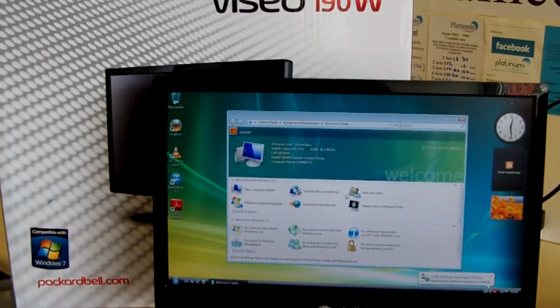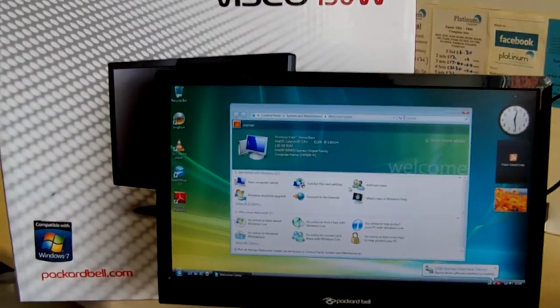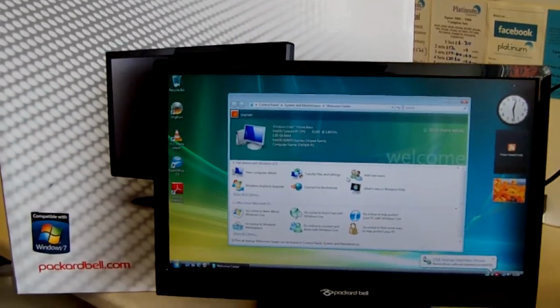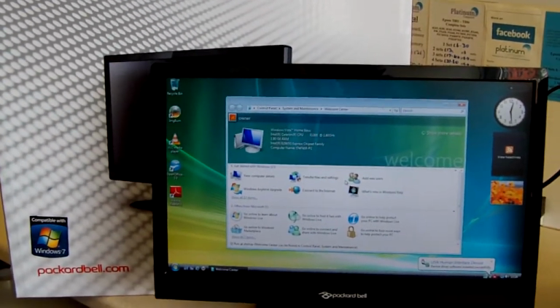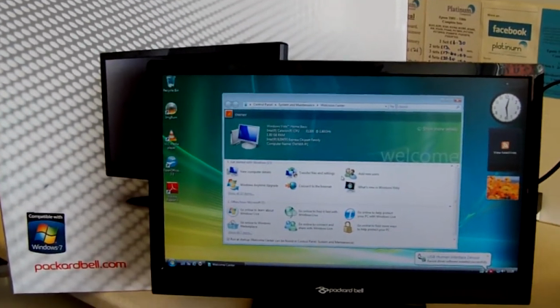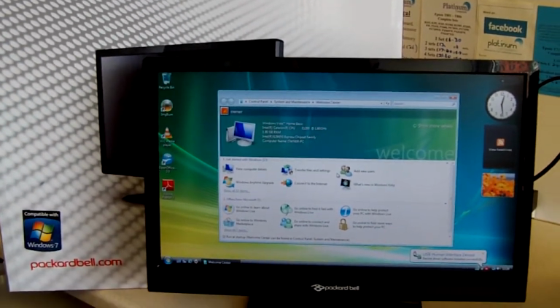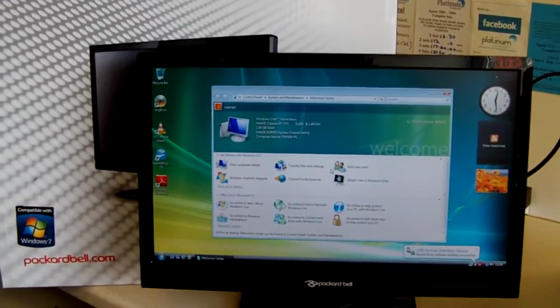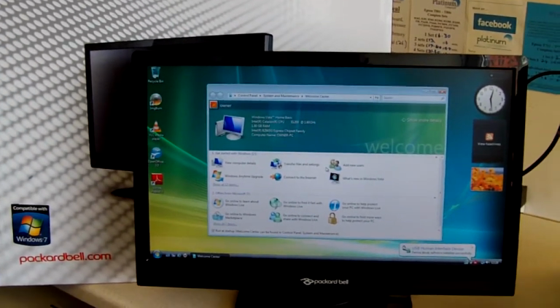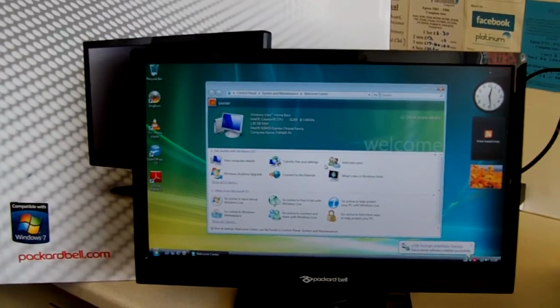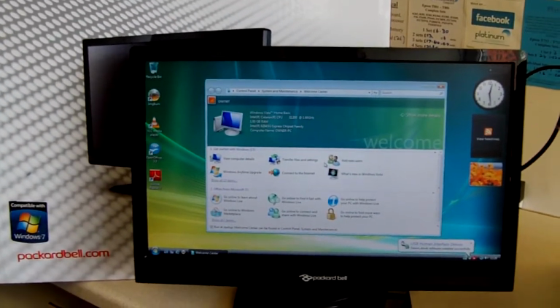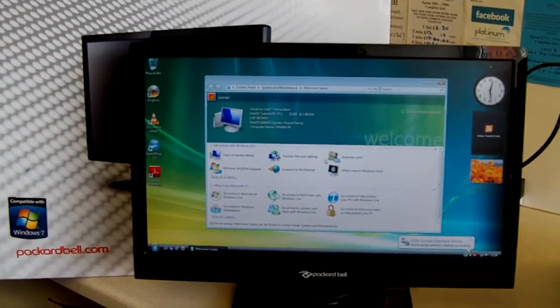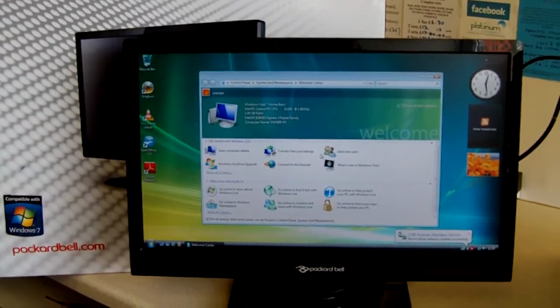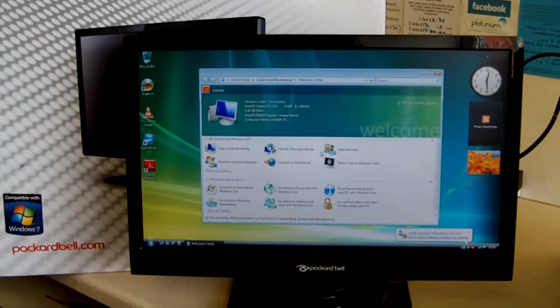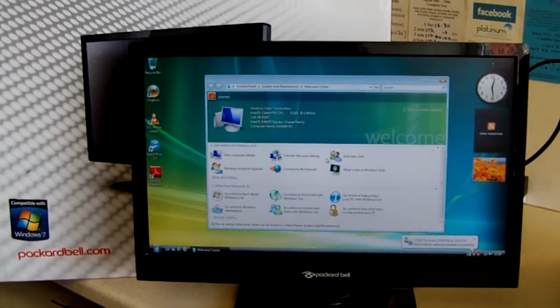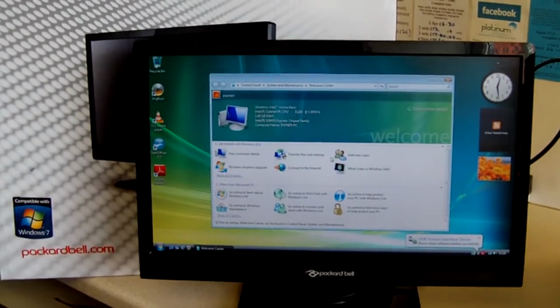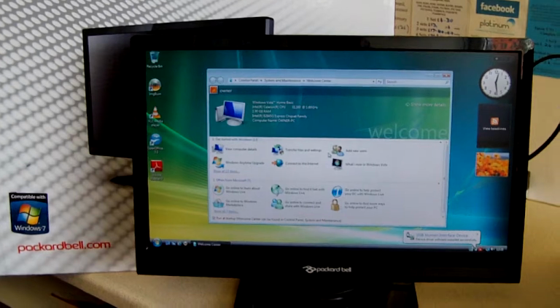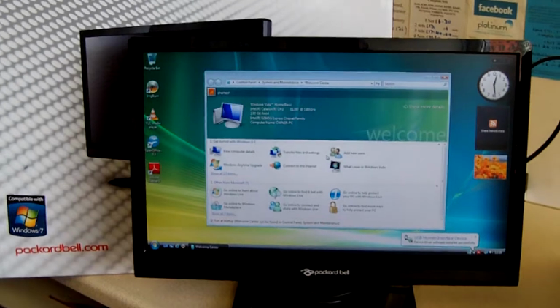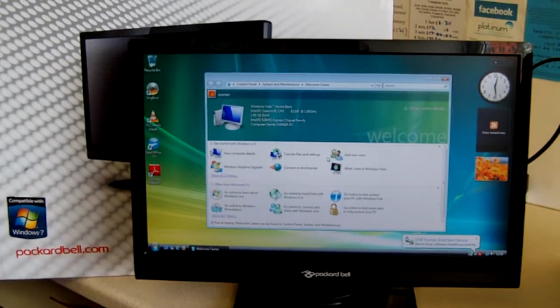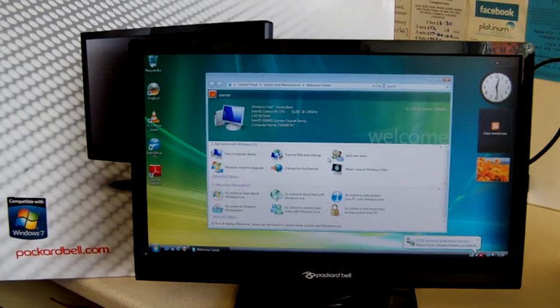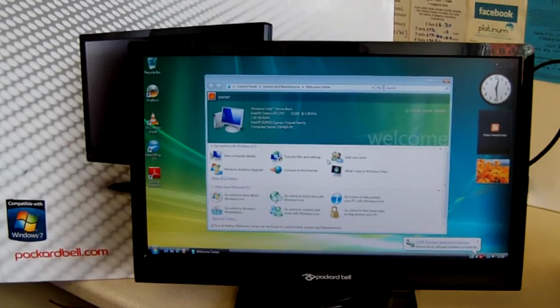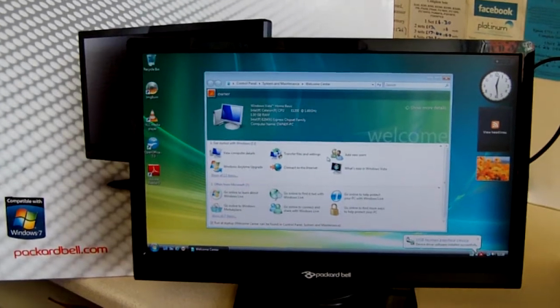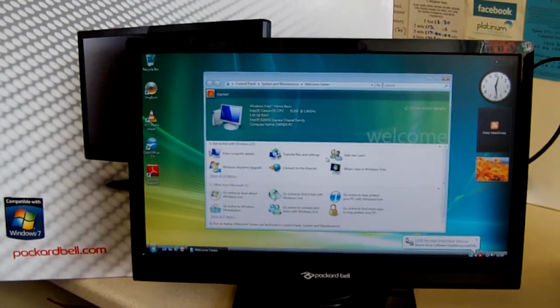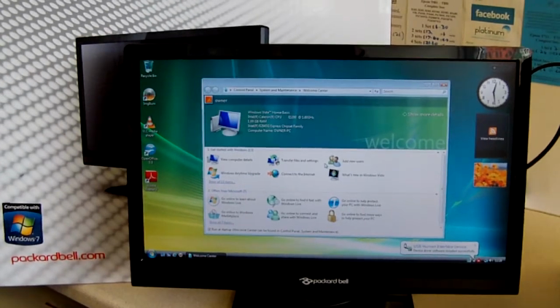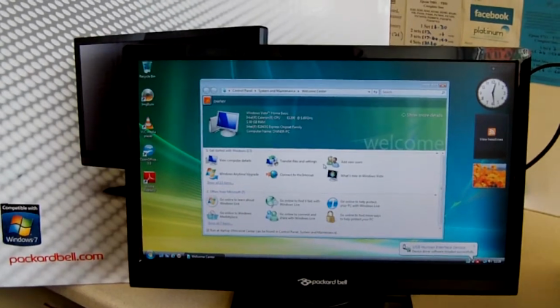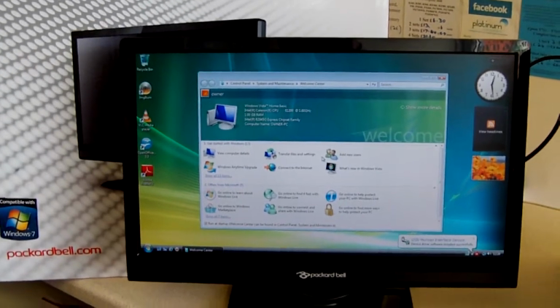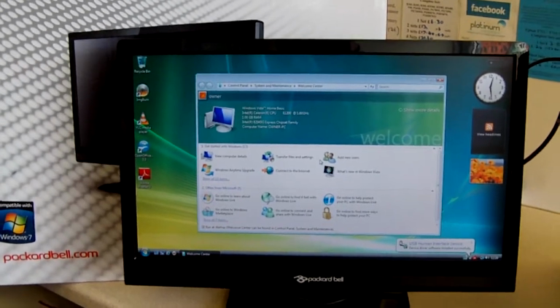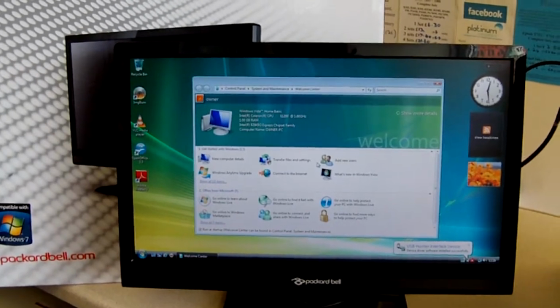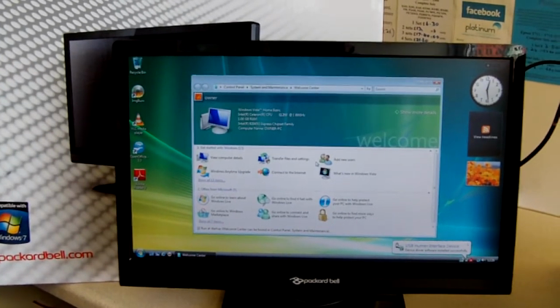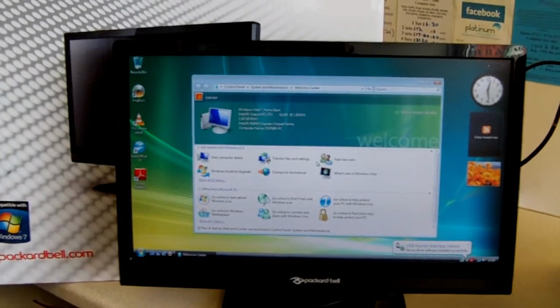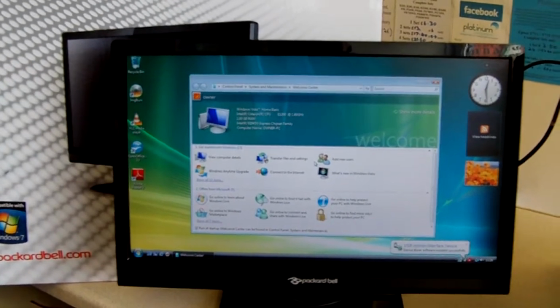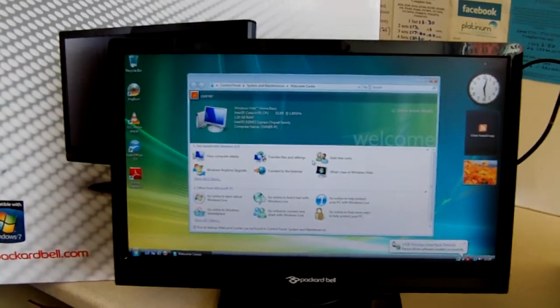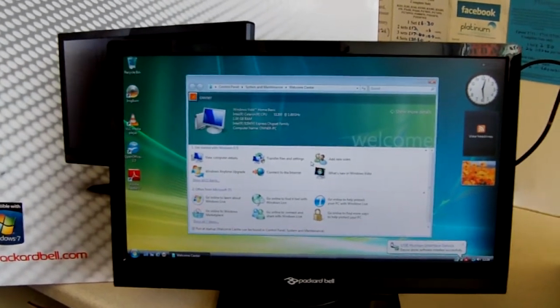It's a fairly new monitor, not that old, and as you can see it's in good condition.